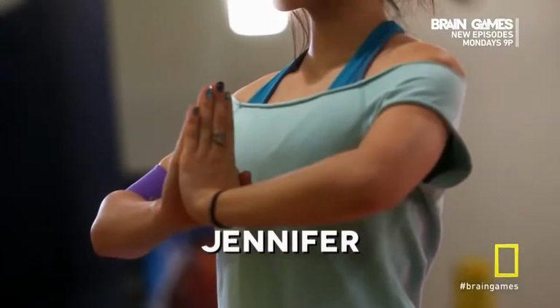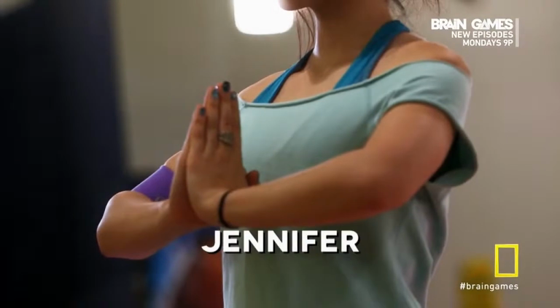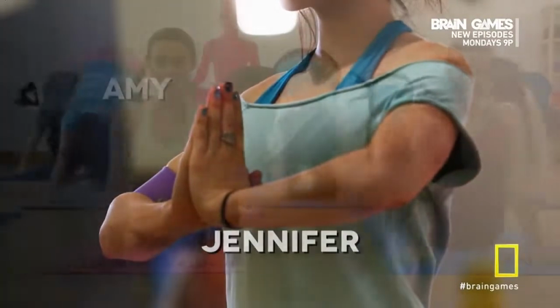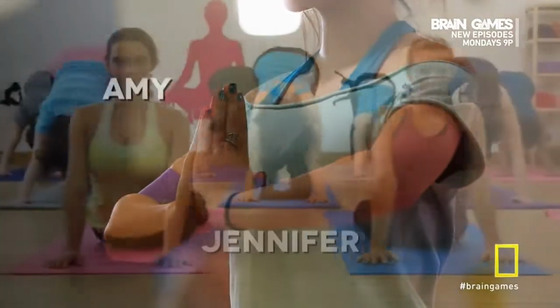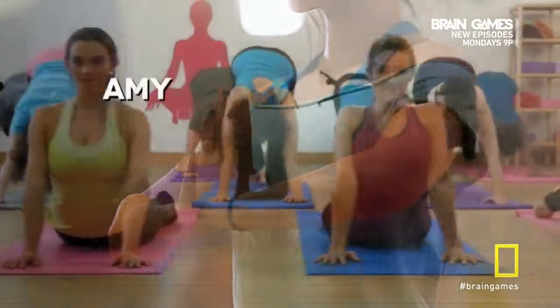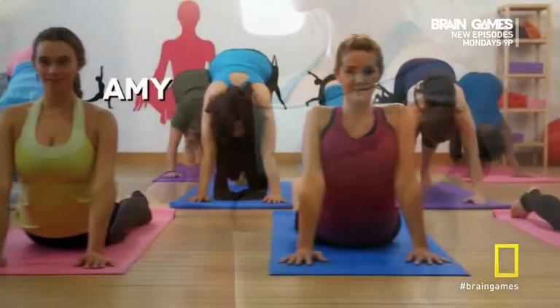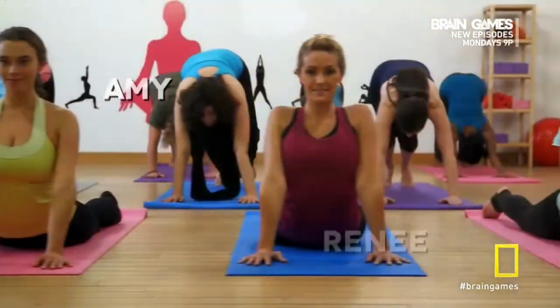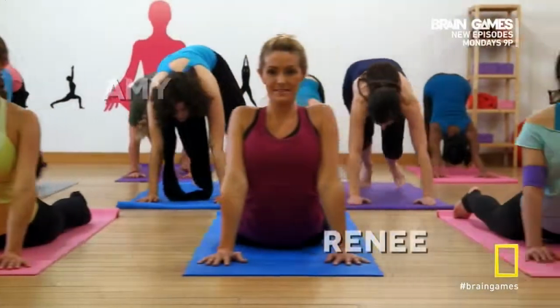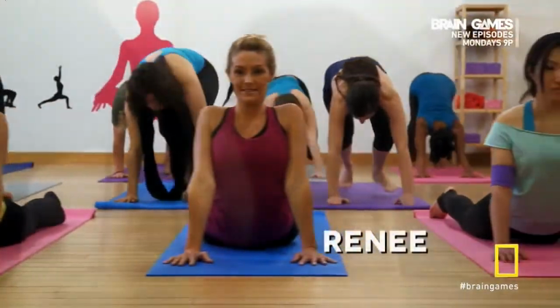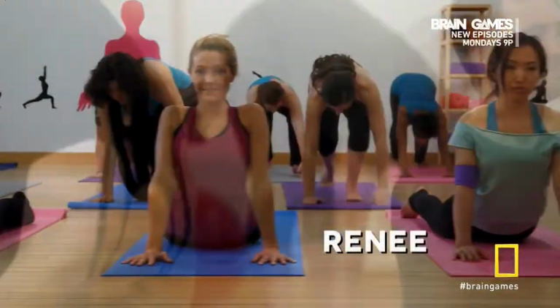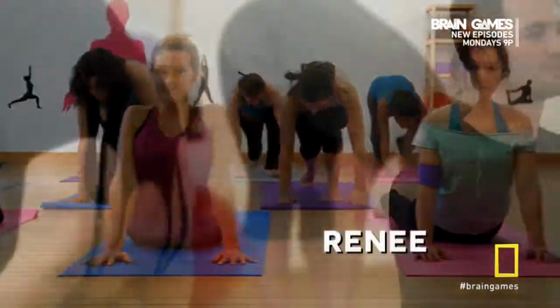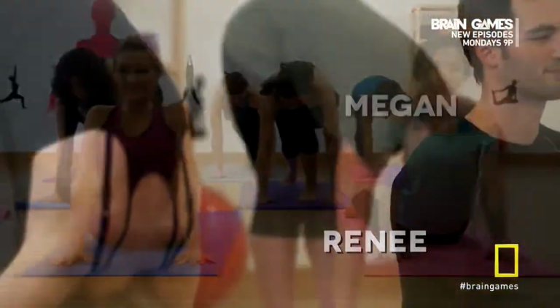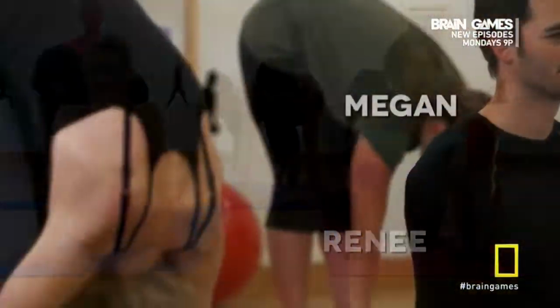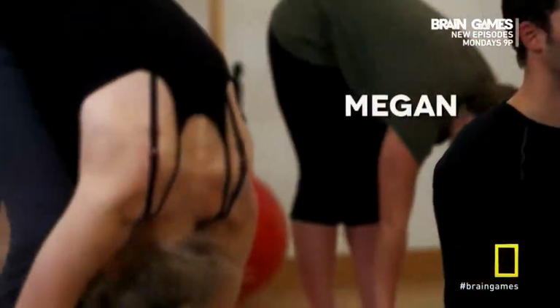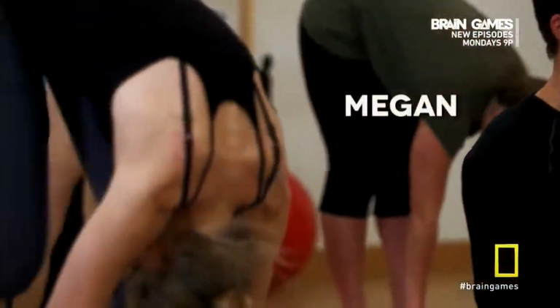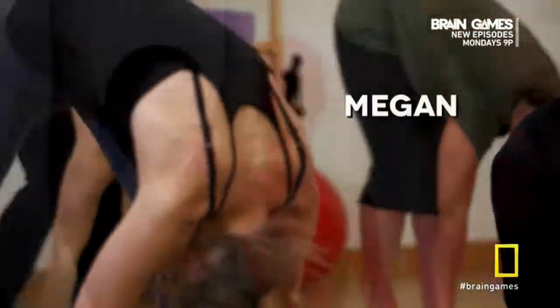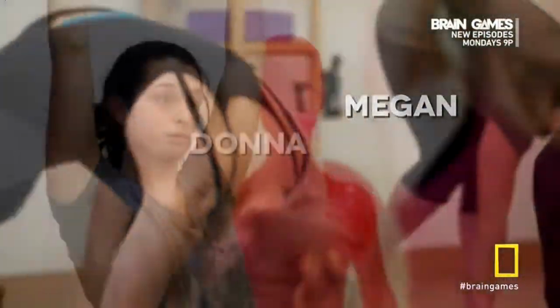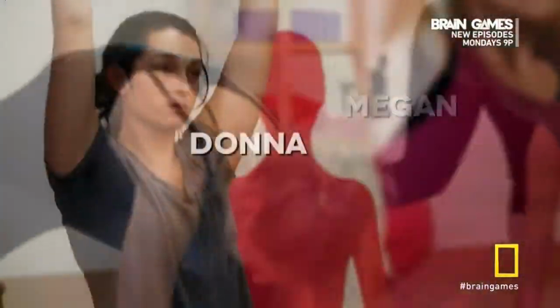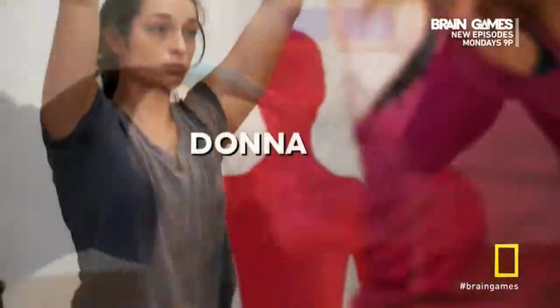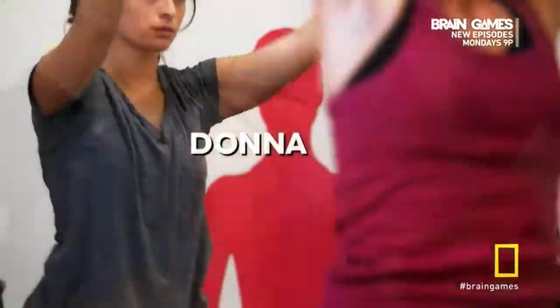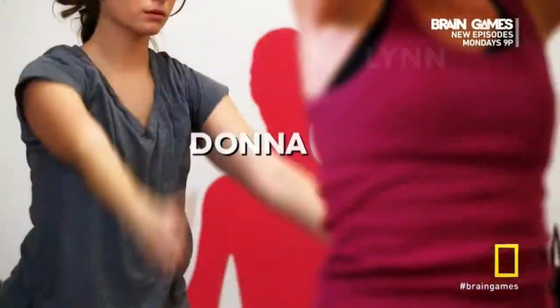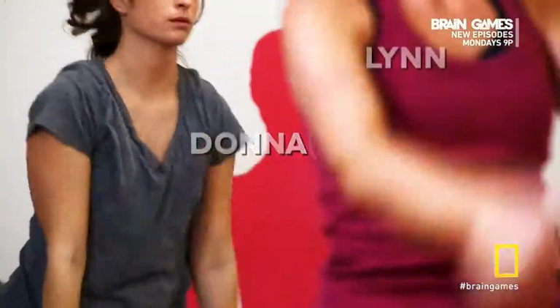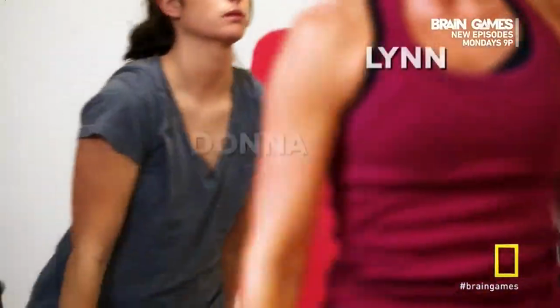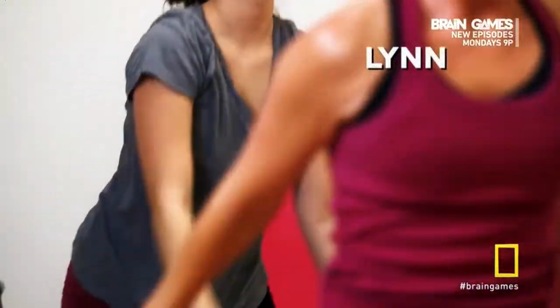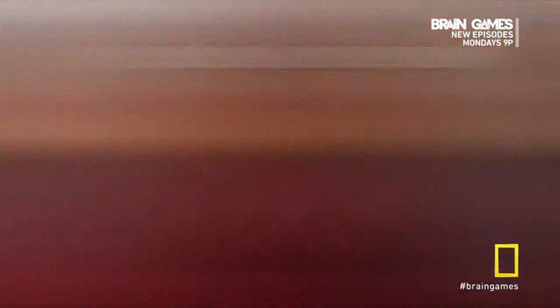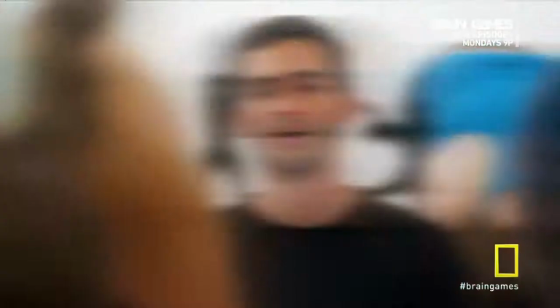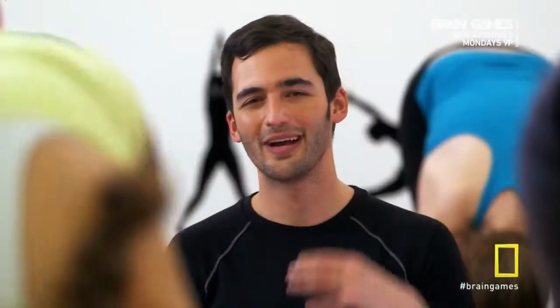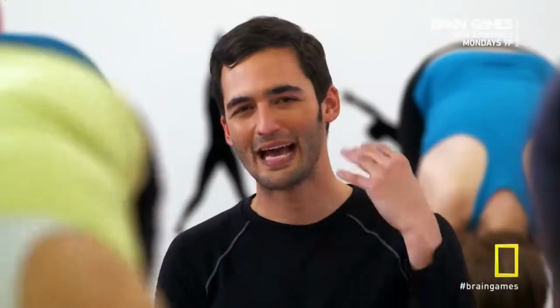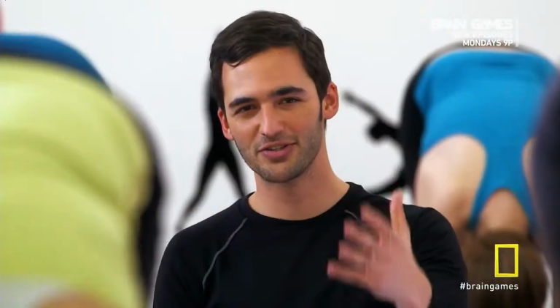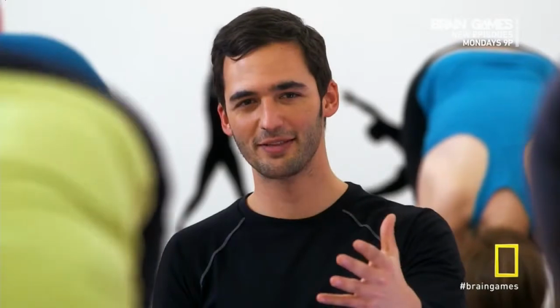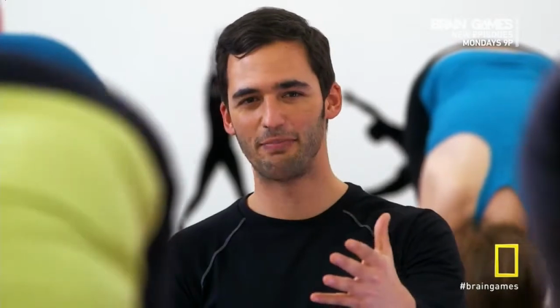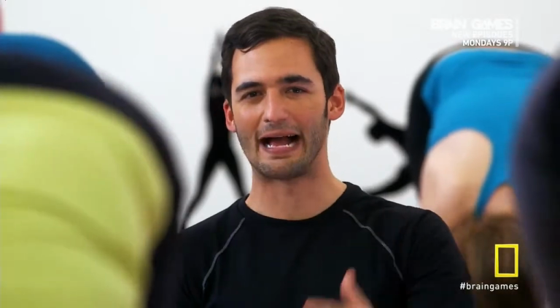Jennifer, Amy, Renee, Megan, Donna, Lynn. Okay, now sing them back.